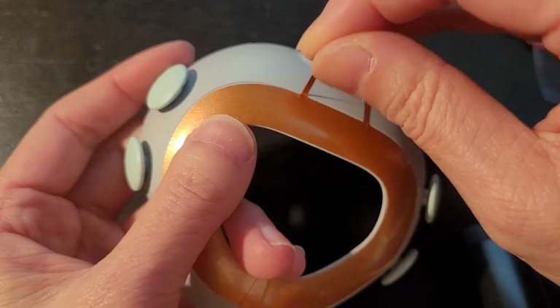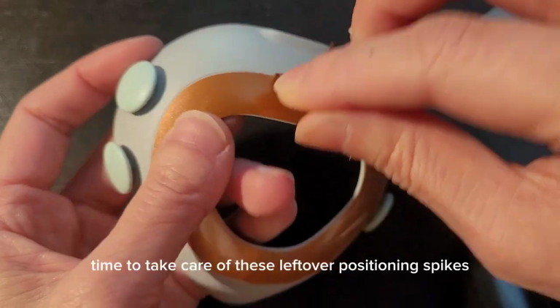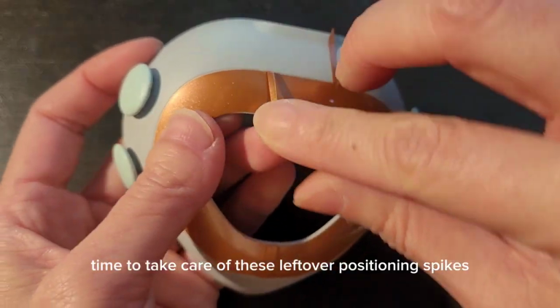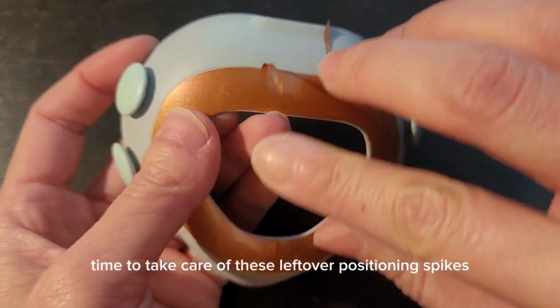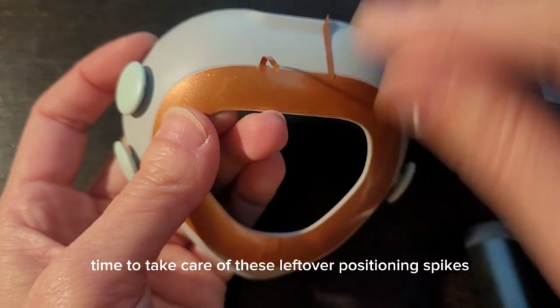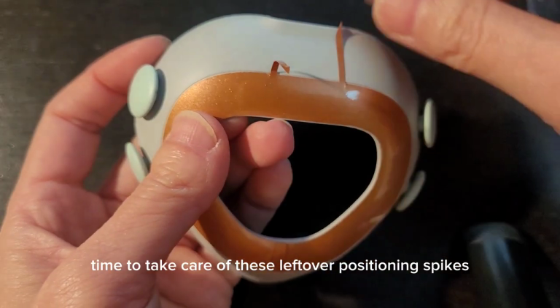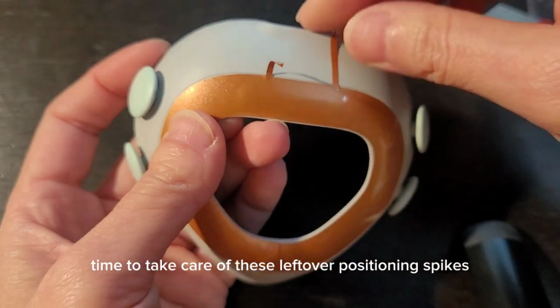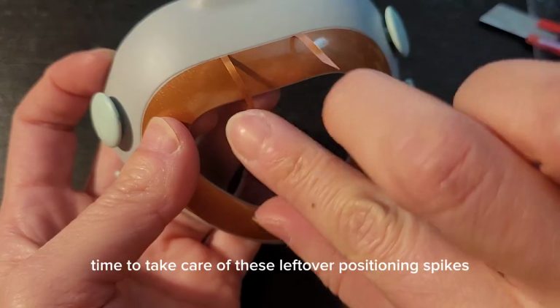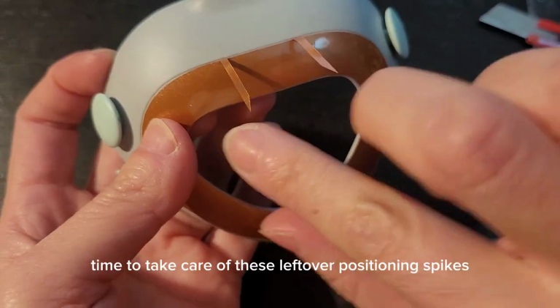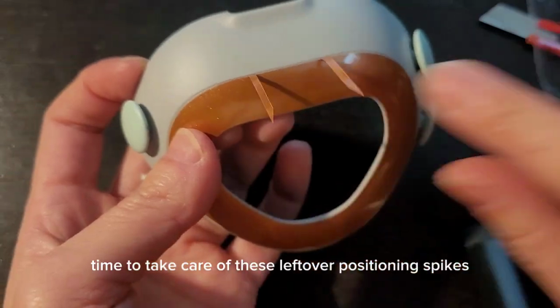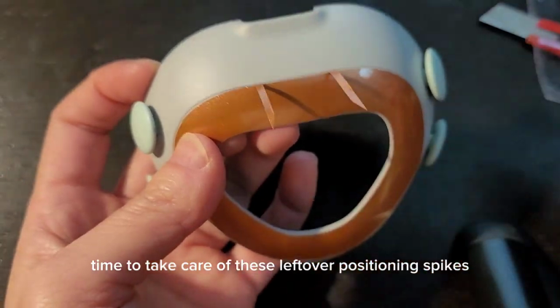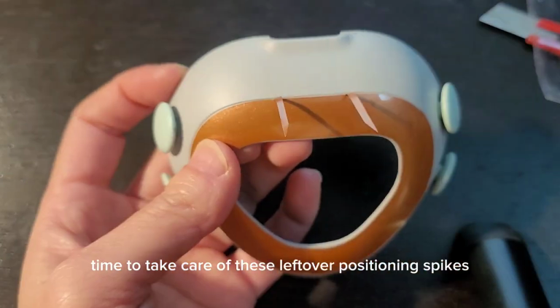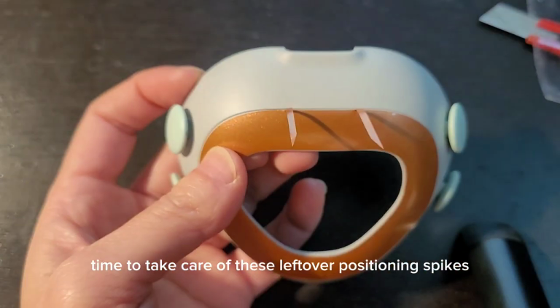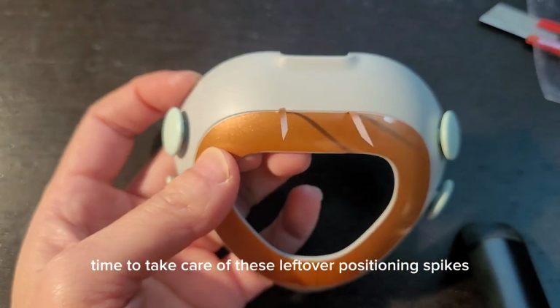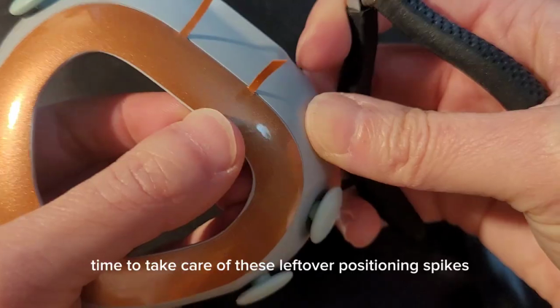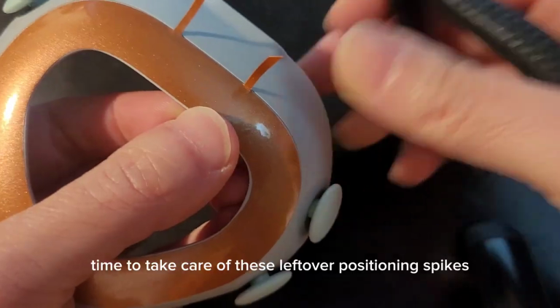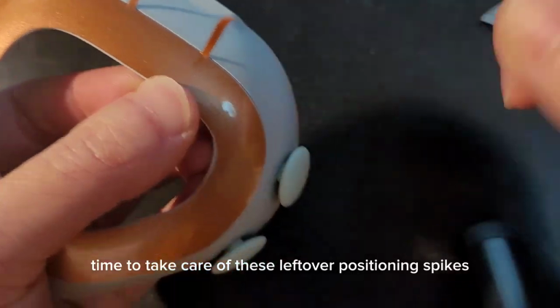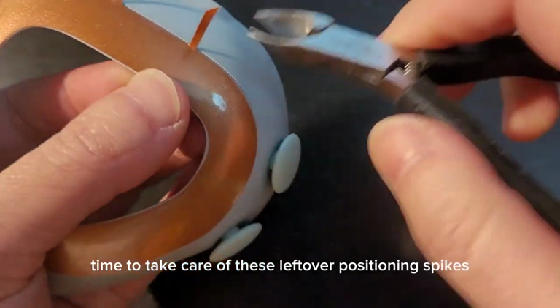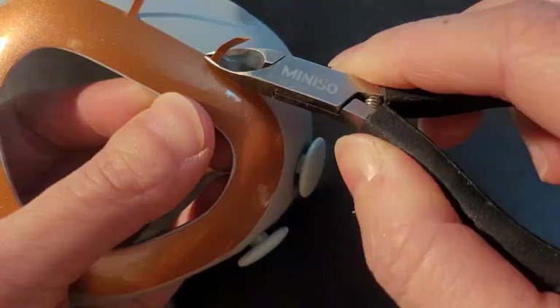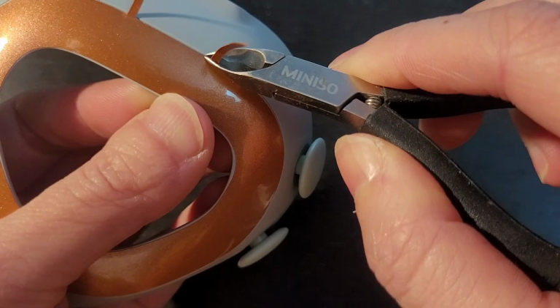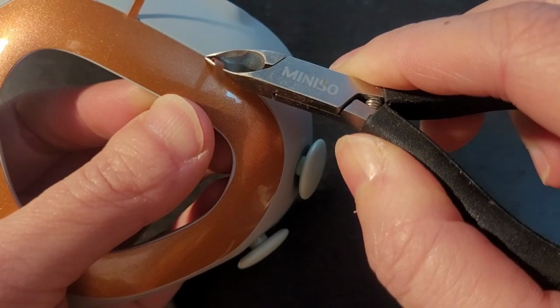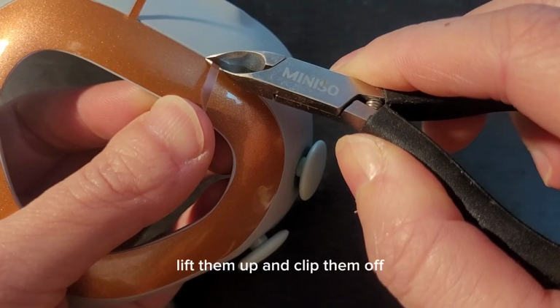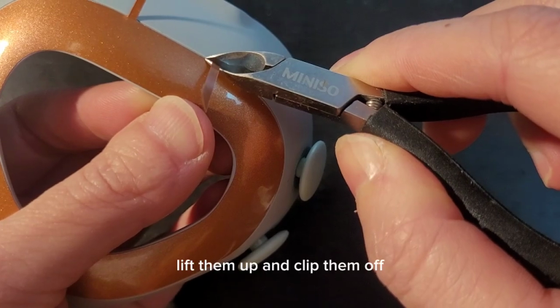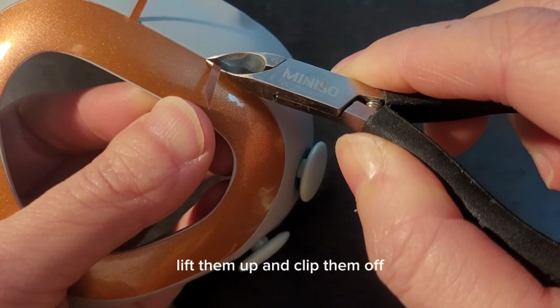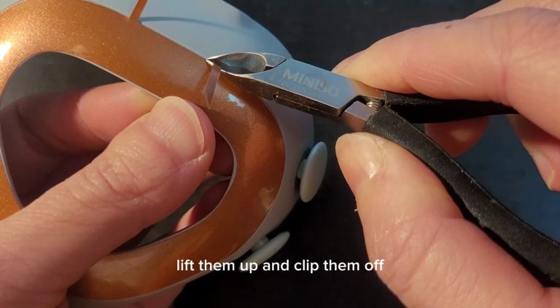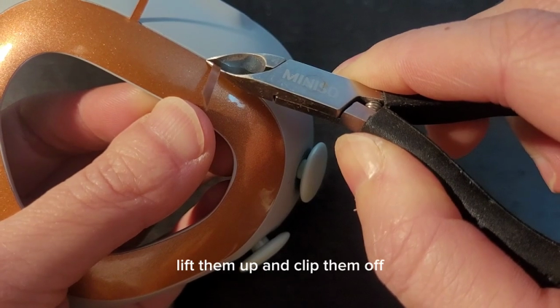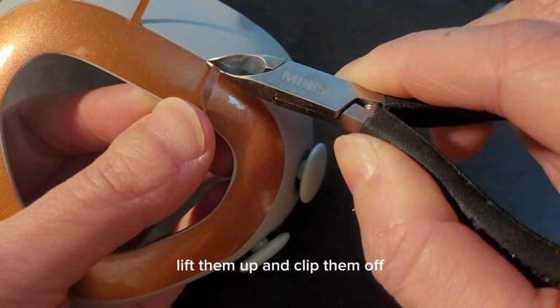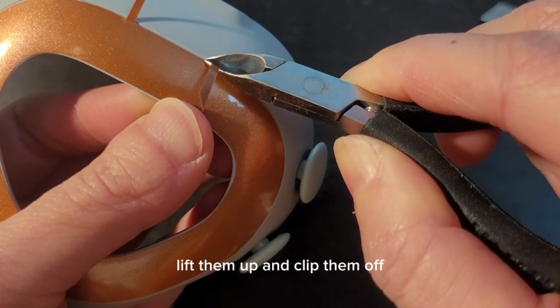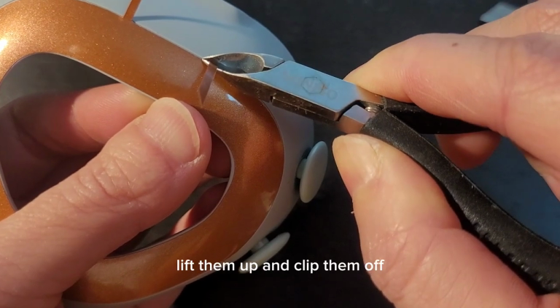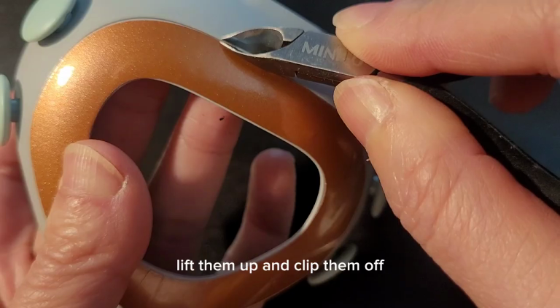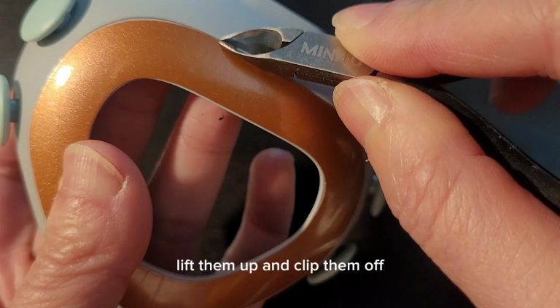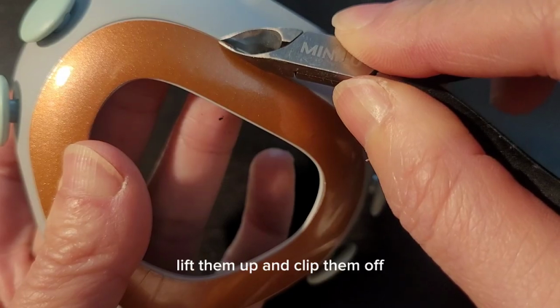Time to take care of the leftover positioning spikes. Lift them up and clip them off.